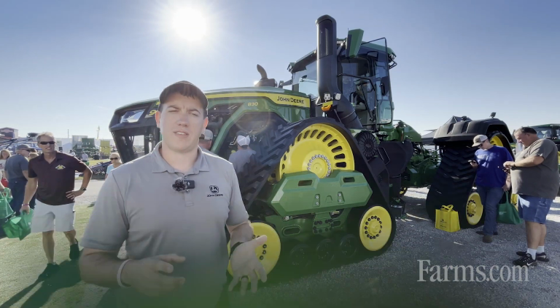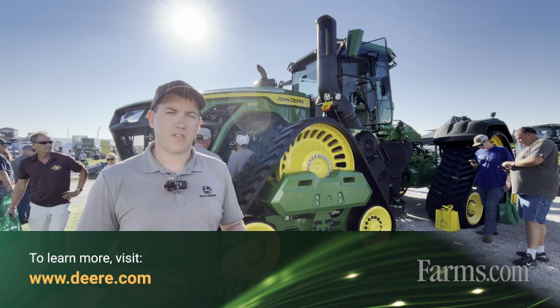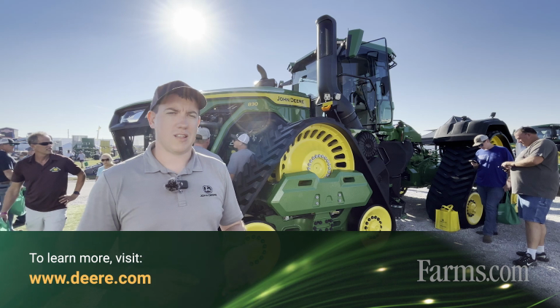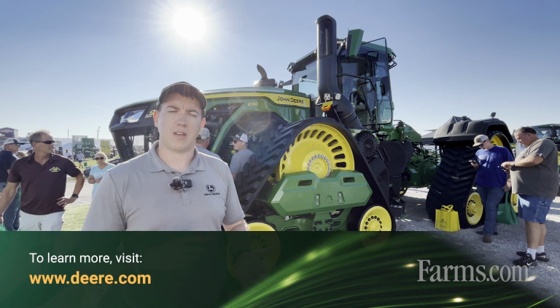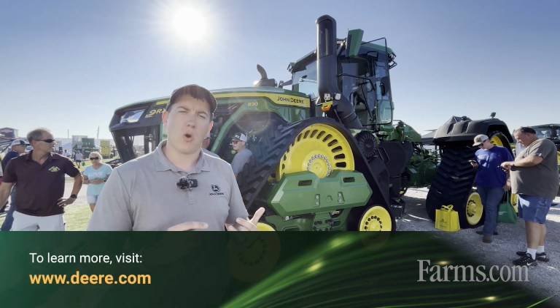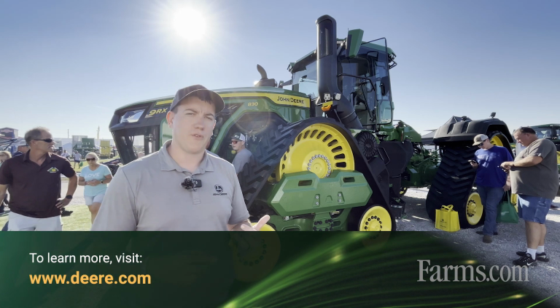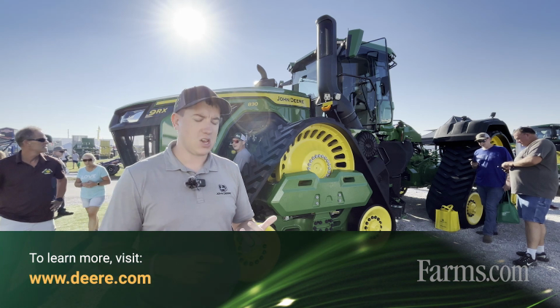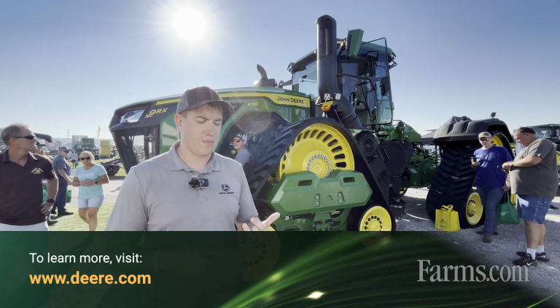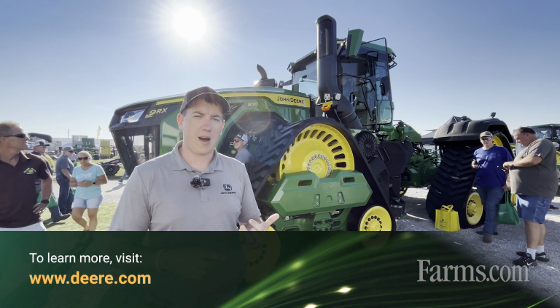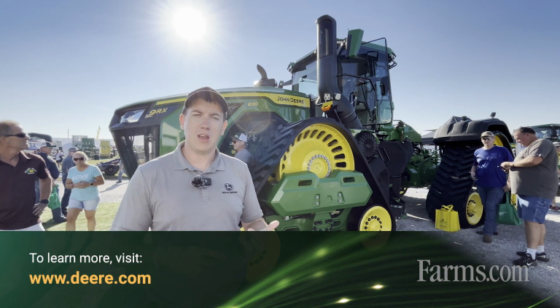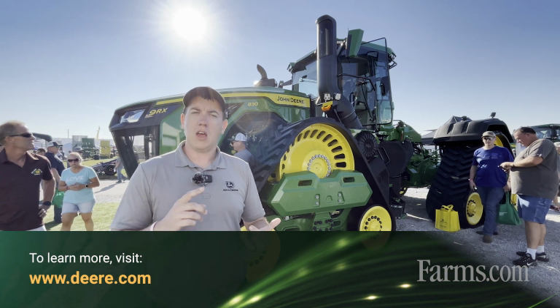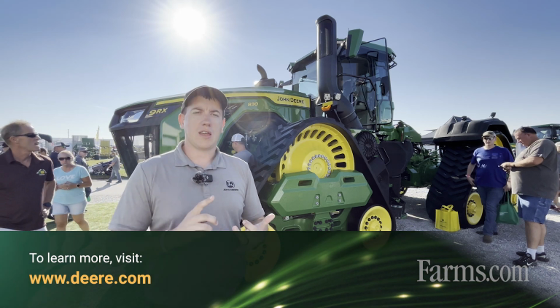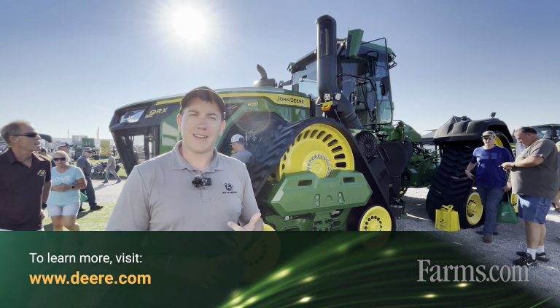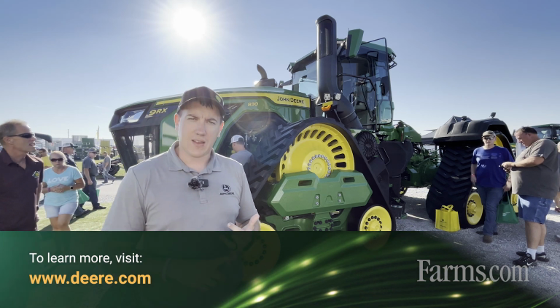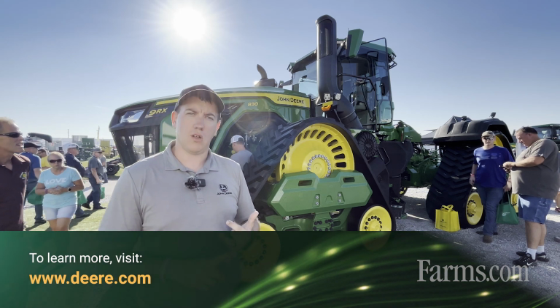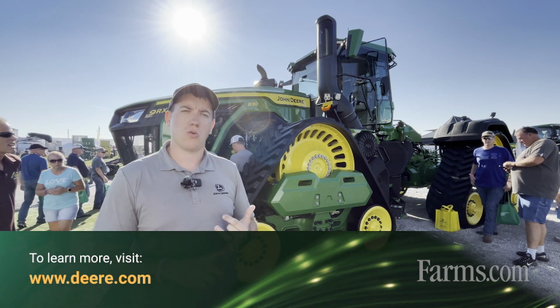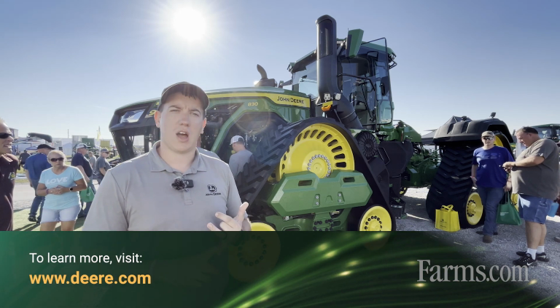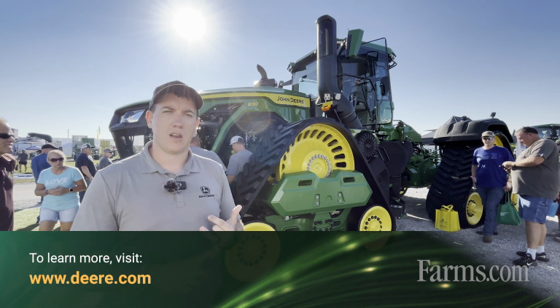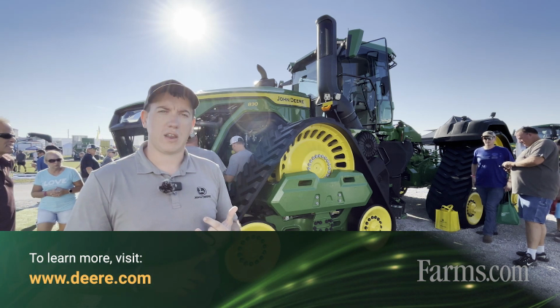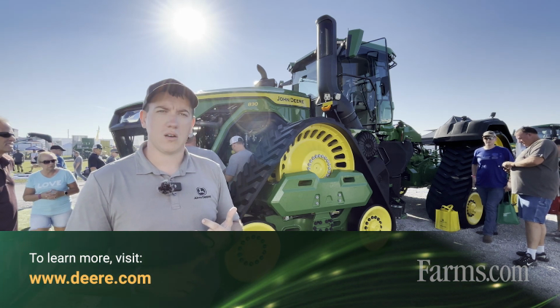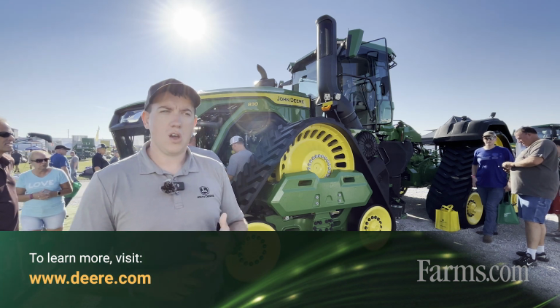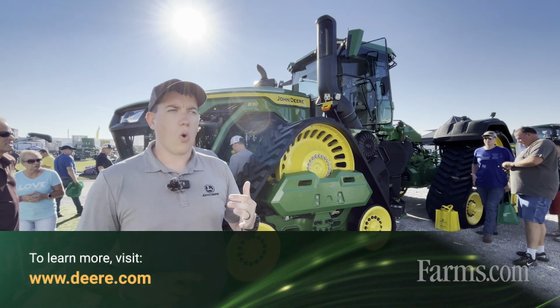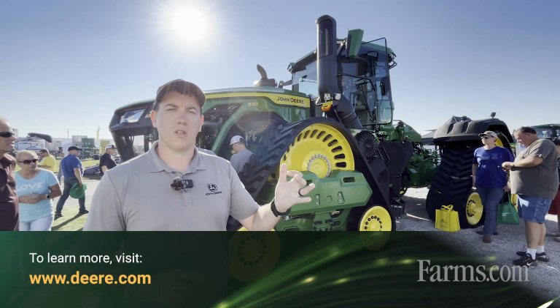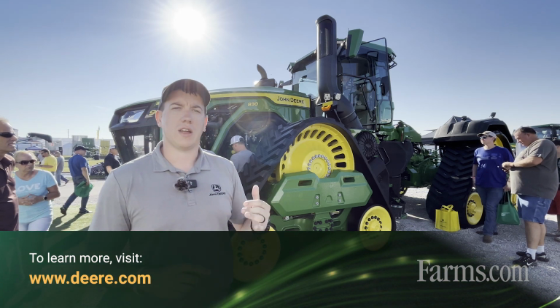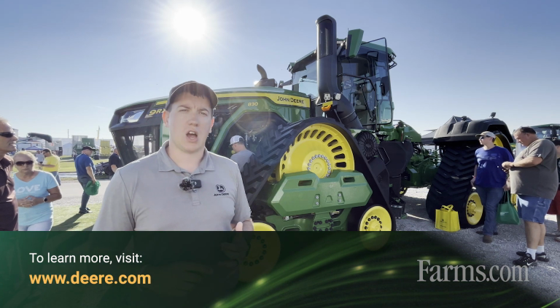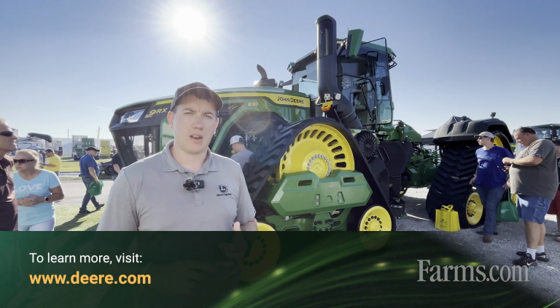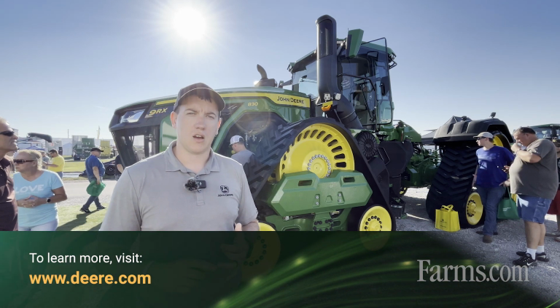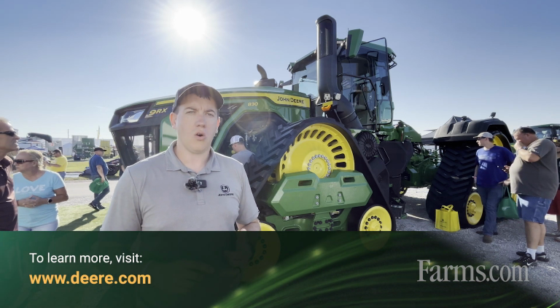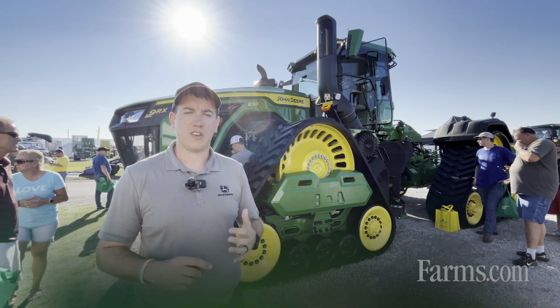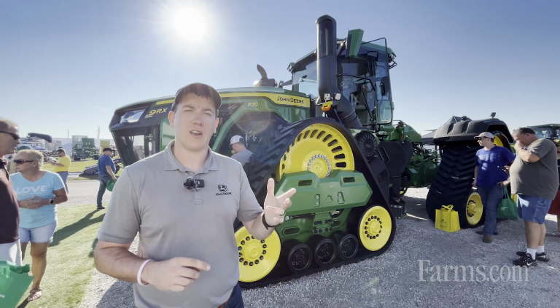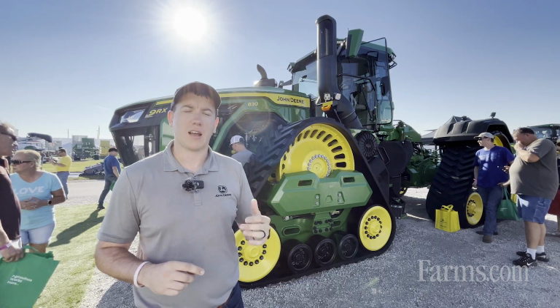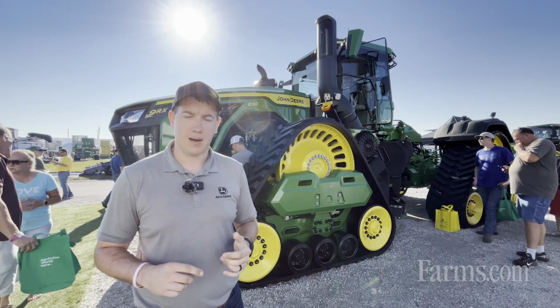So, a lot of great new technology and productivity in this machine. If anyone is interested in learning more, contact your local John Deere dealer or visit Deere.com.